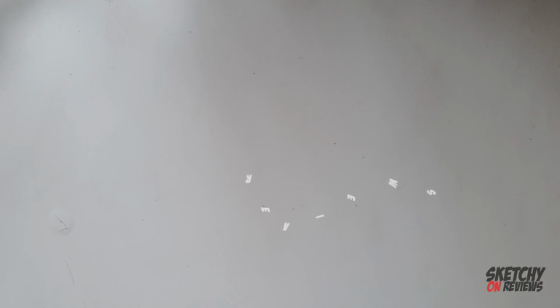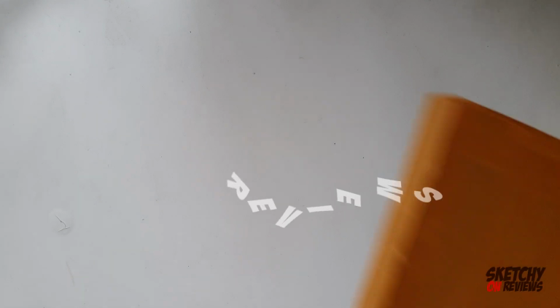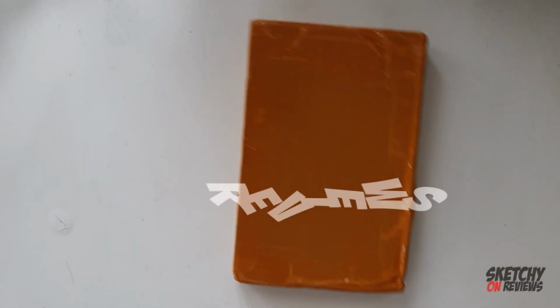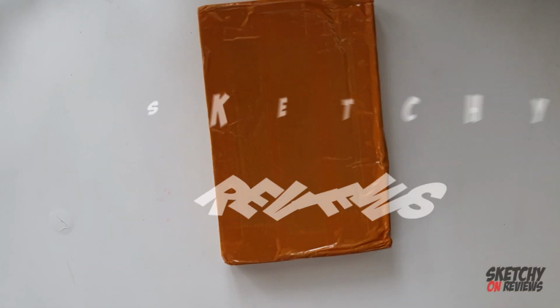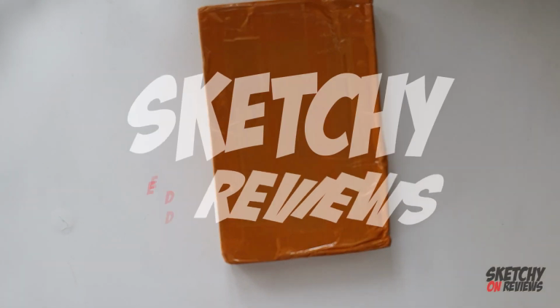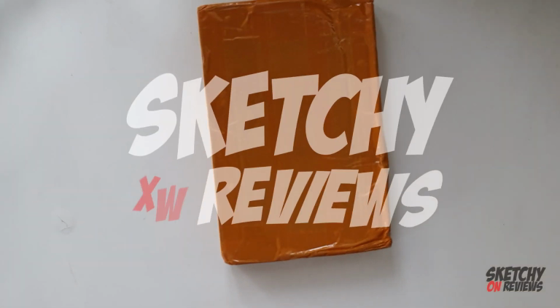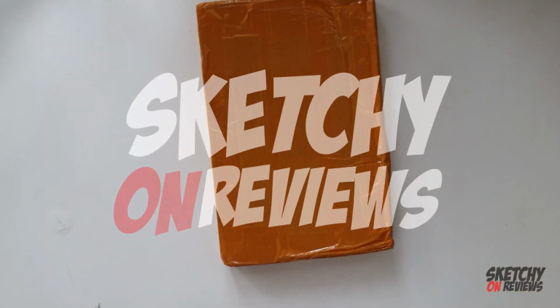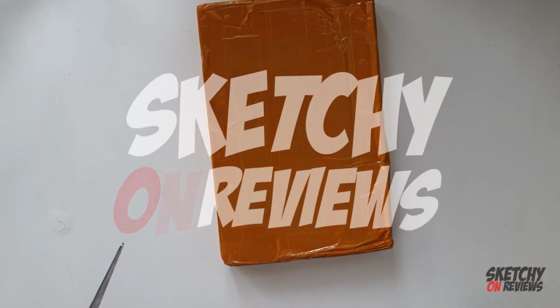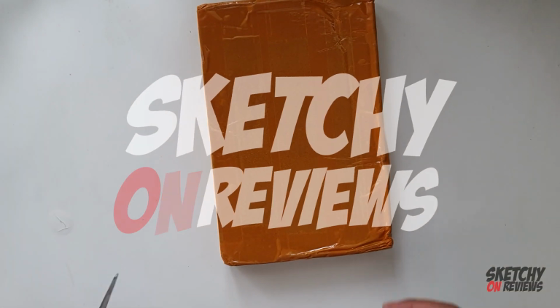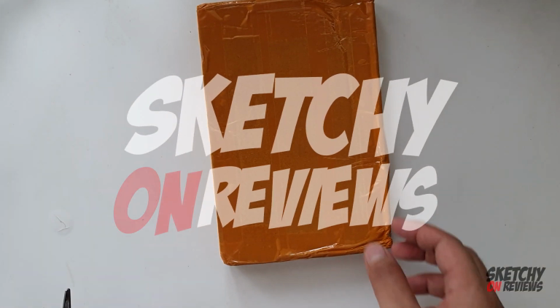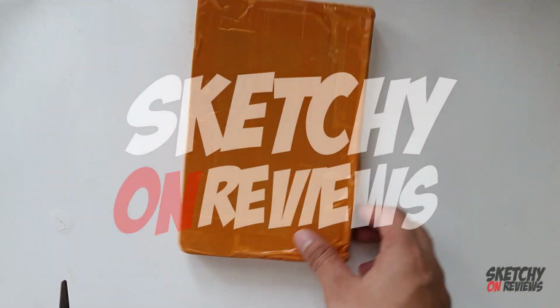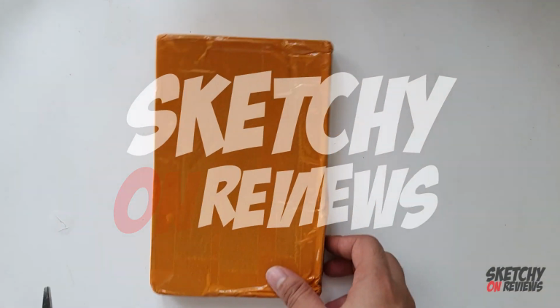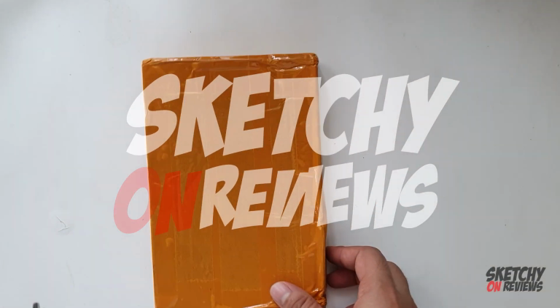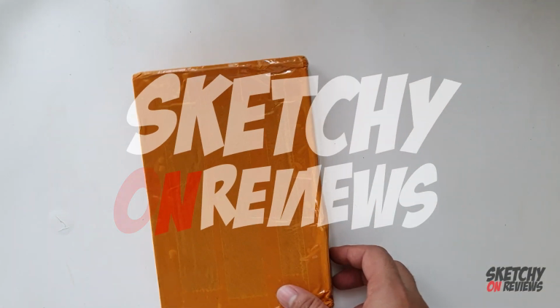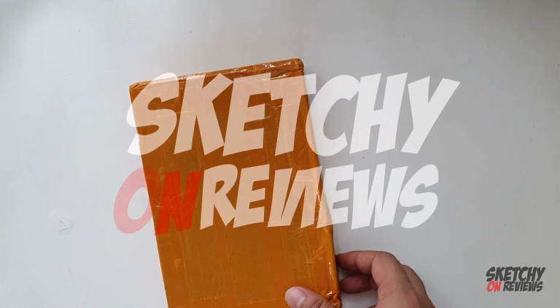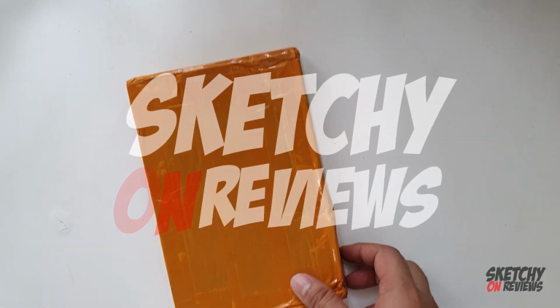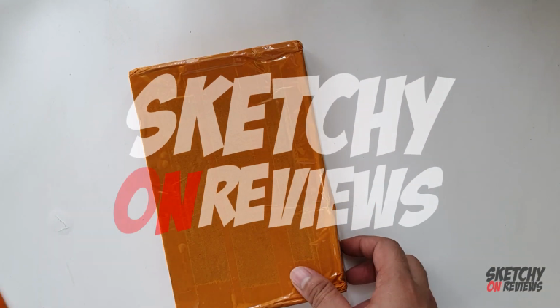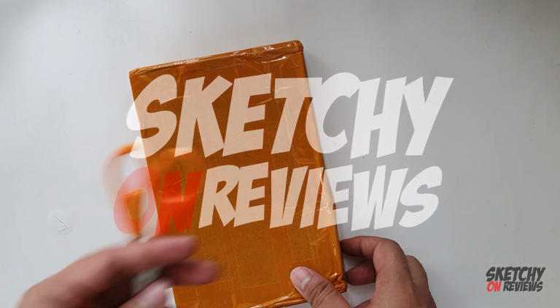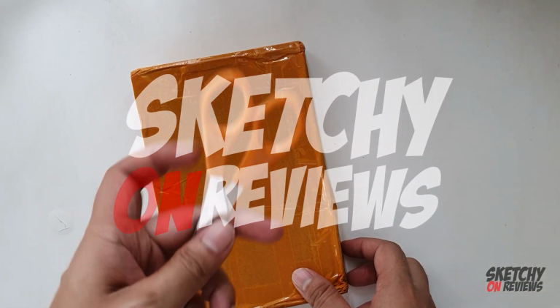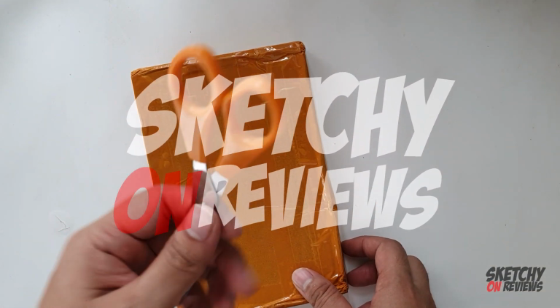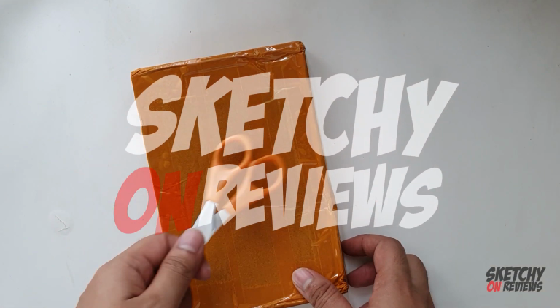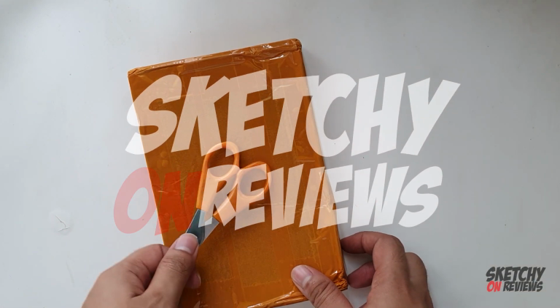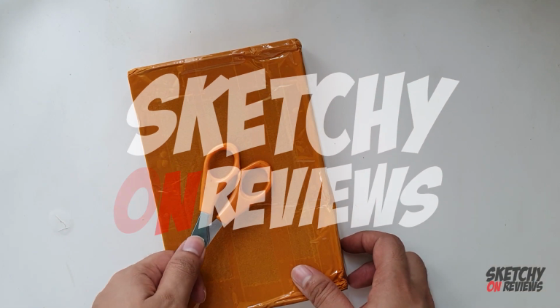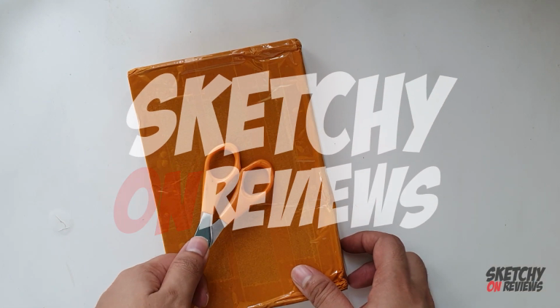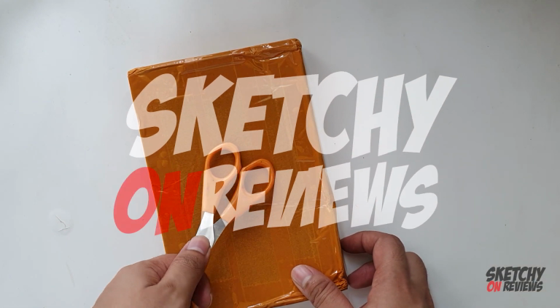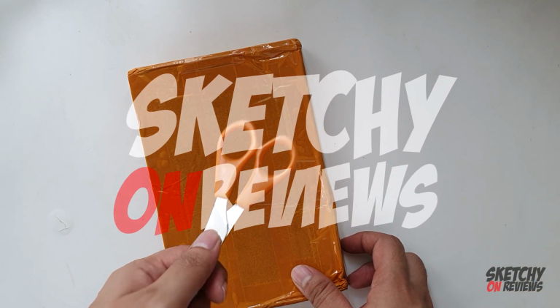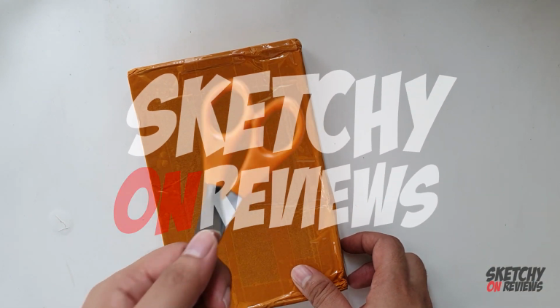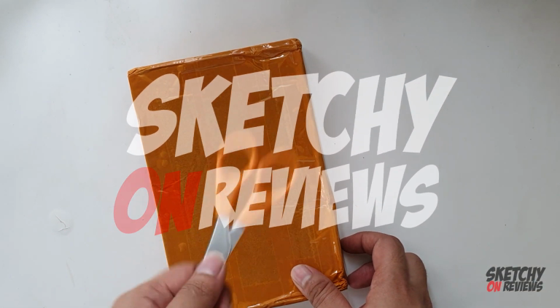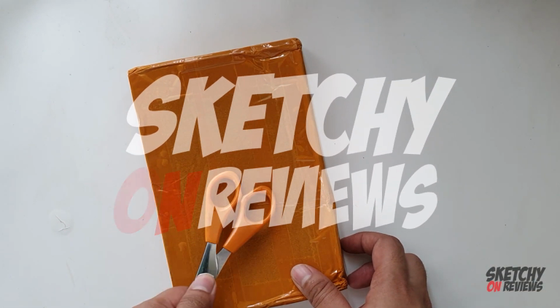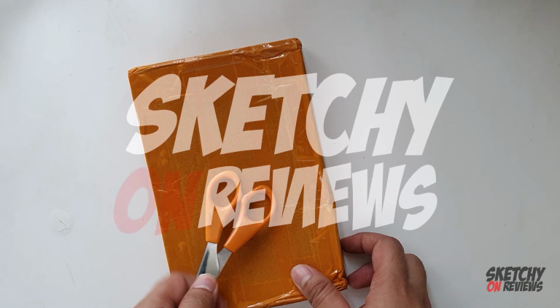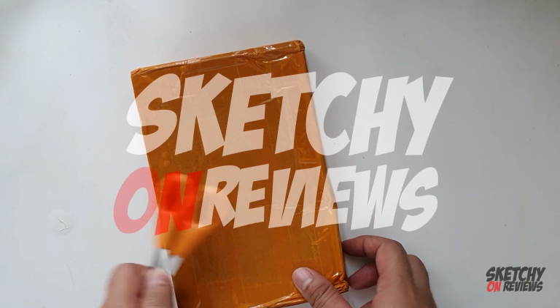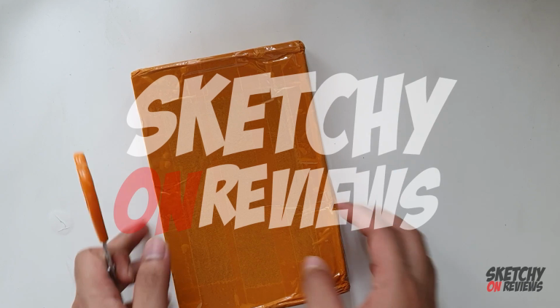Hey guys, what's up? So I just got a package from Lazada. It is the leather case for the Note 10+.